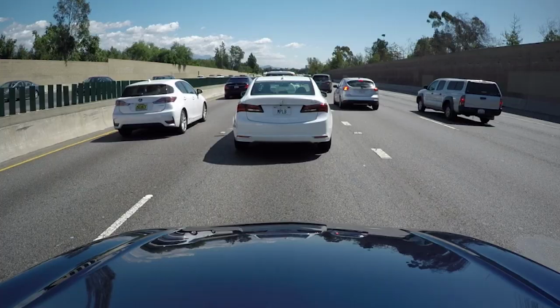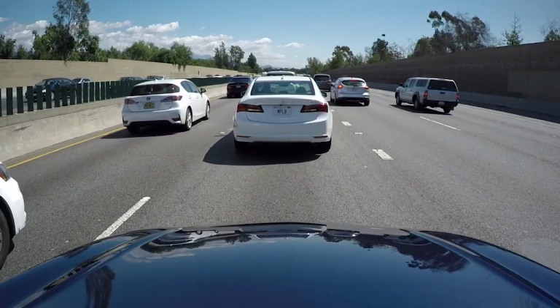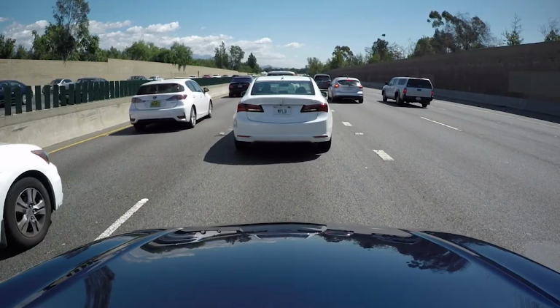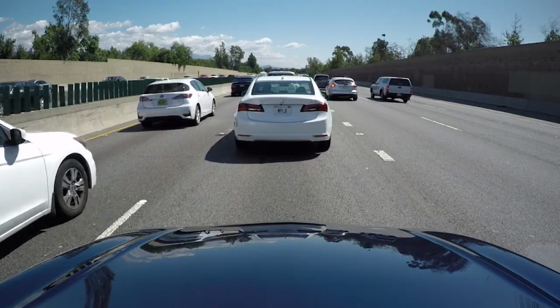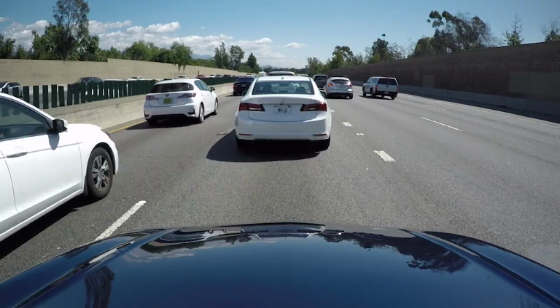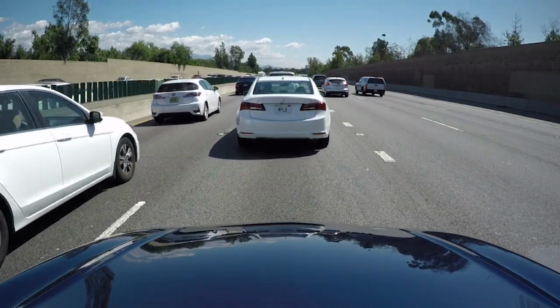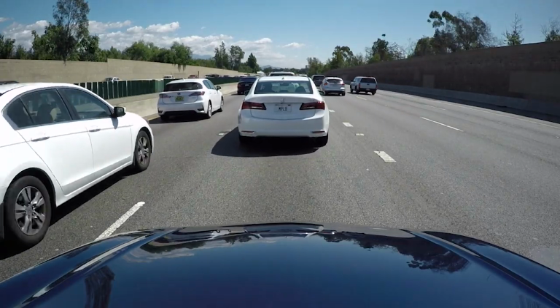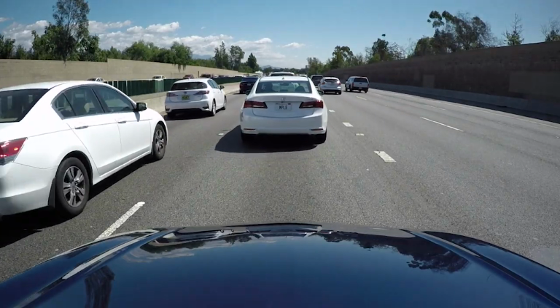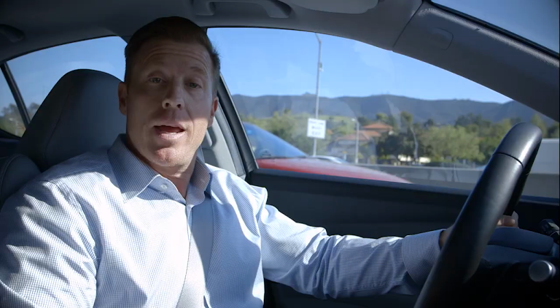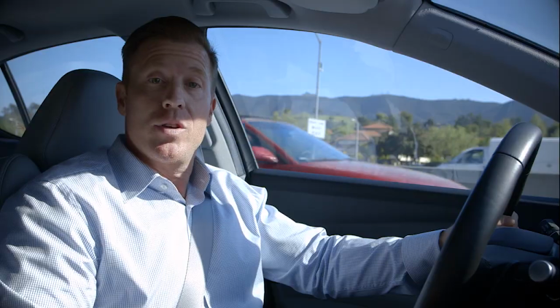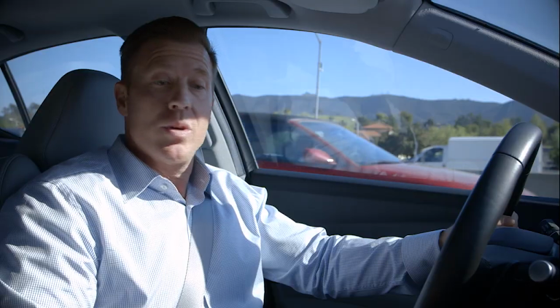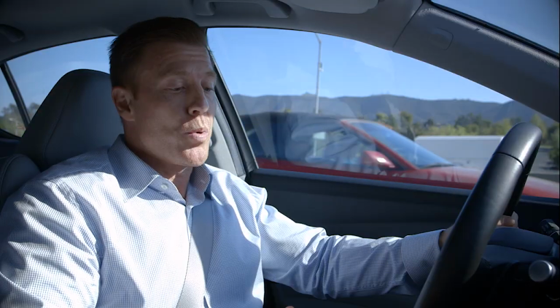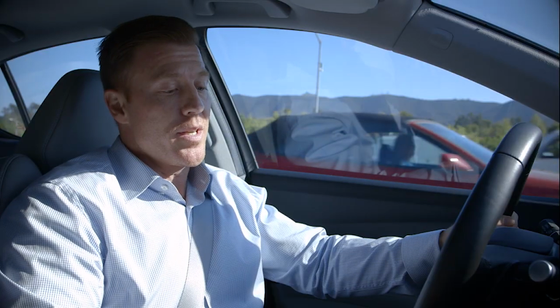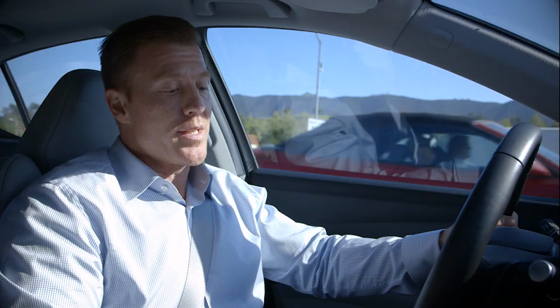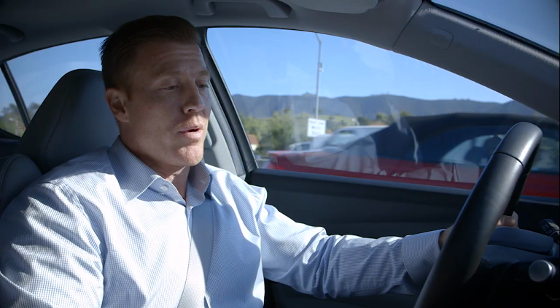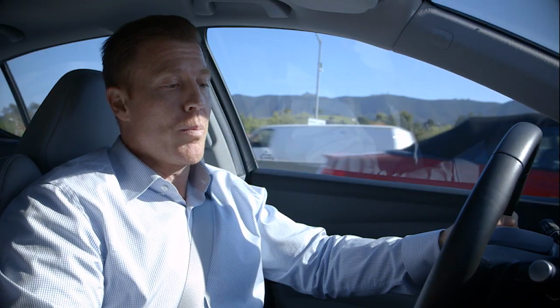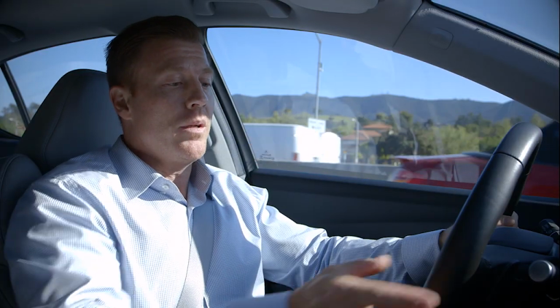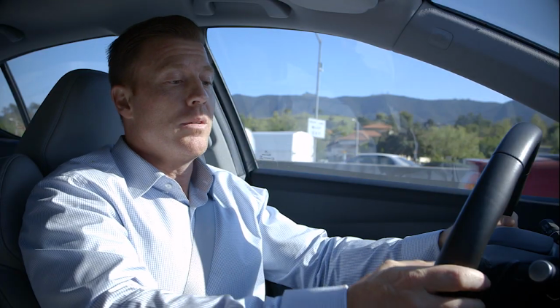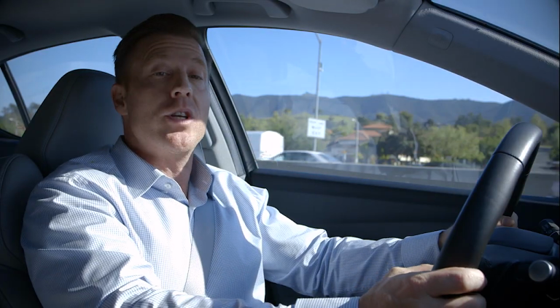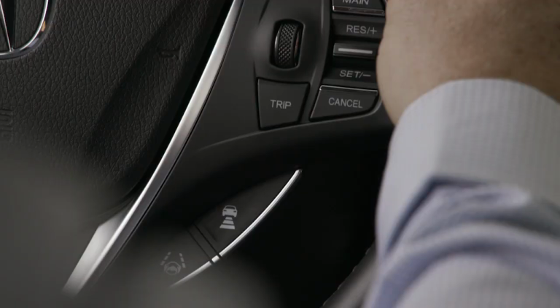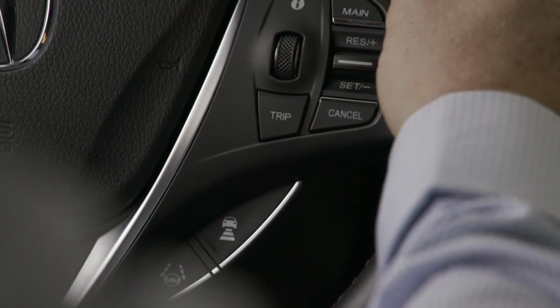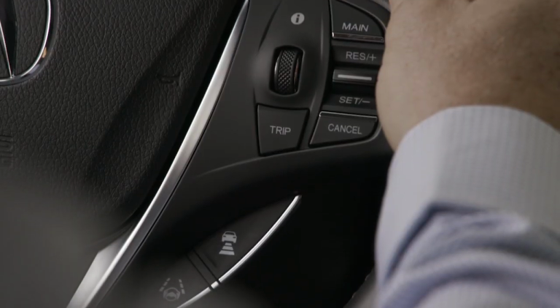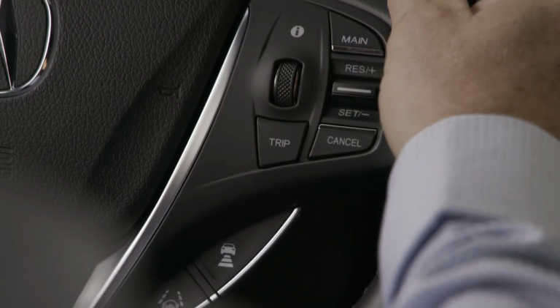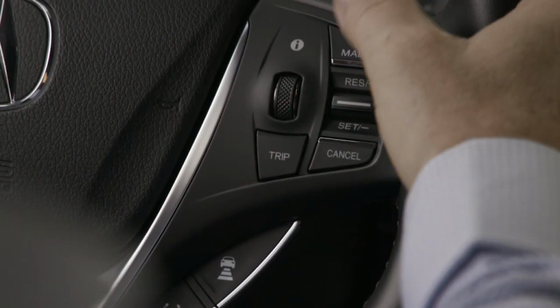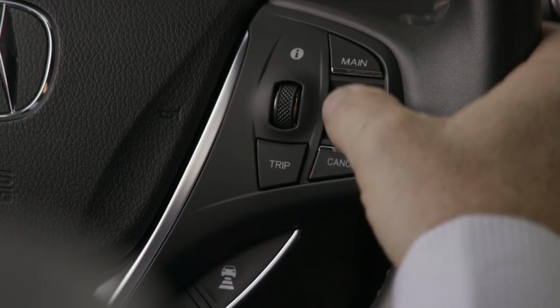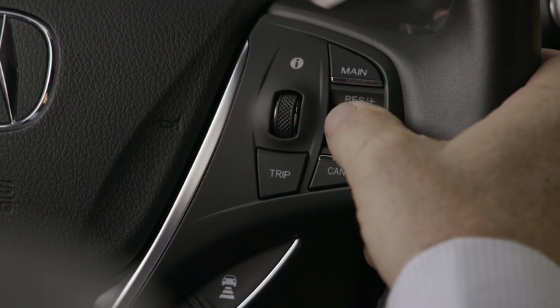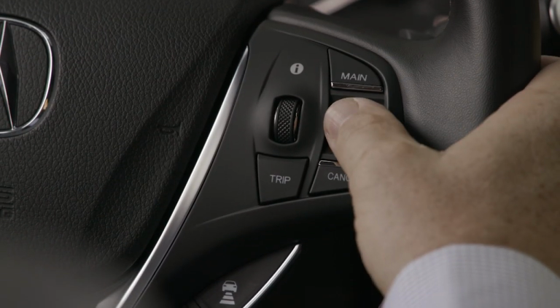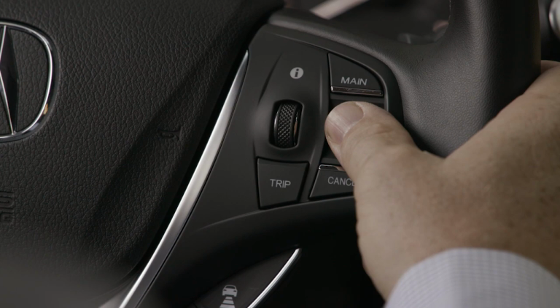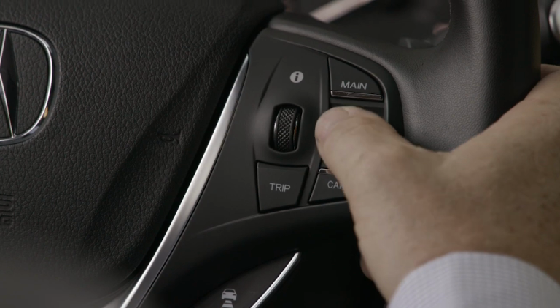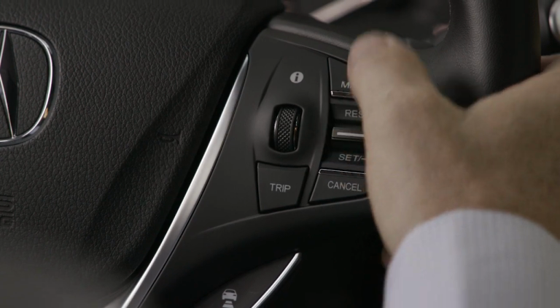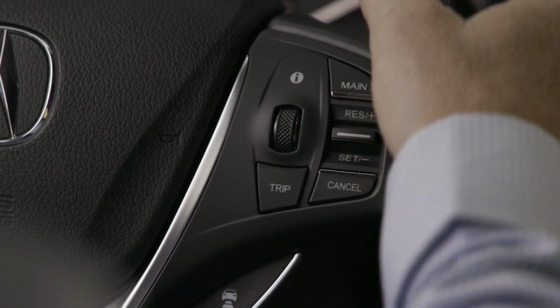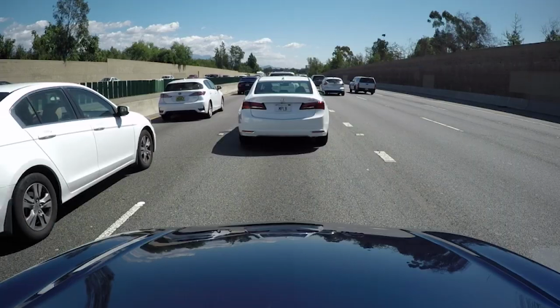When traffic clears, all I have to do is press the accelerator pedal or touch the resume button, and it will maintain my following interval.